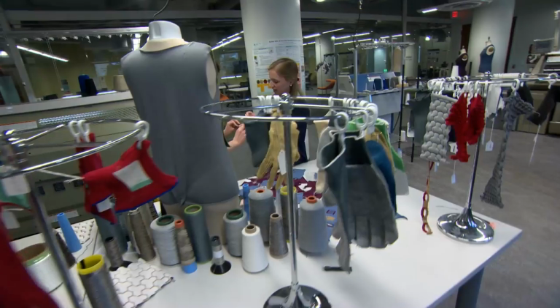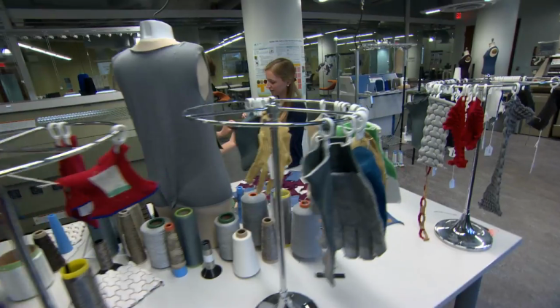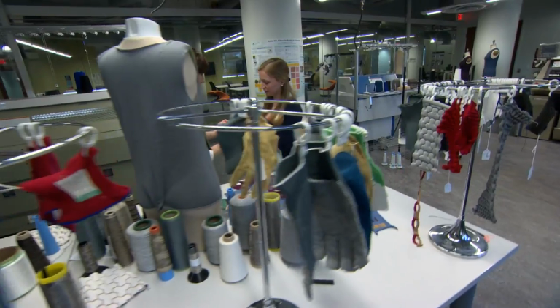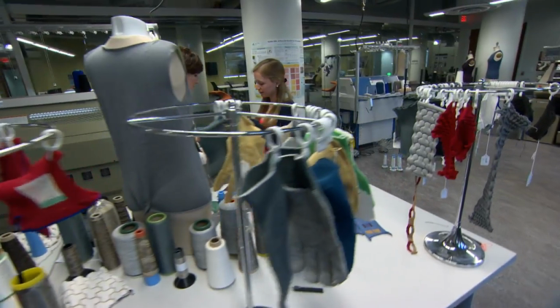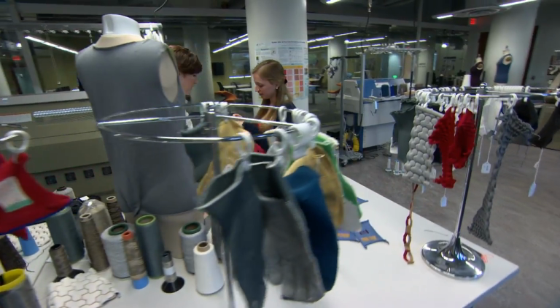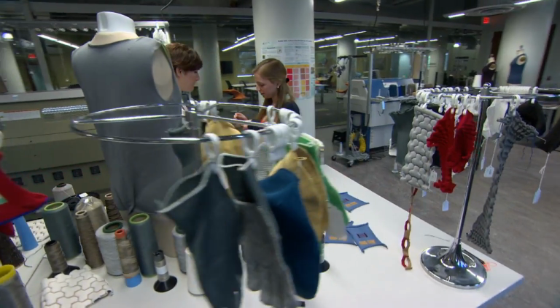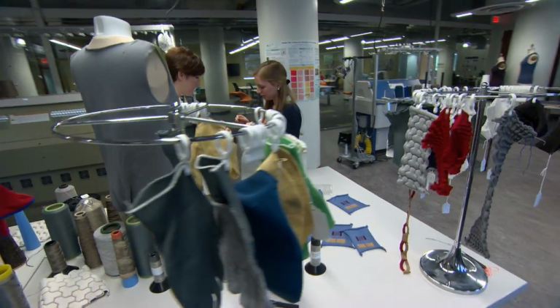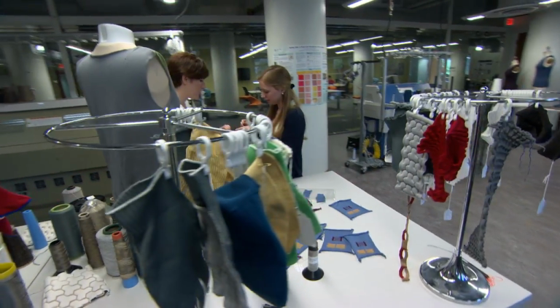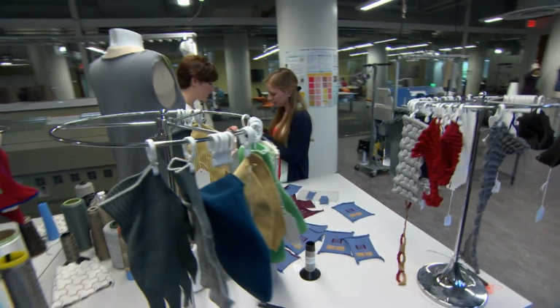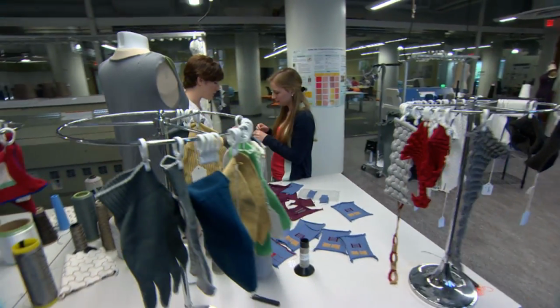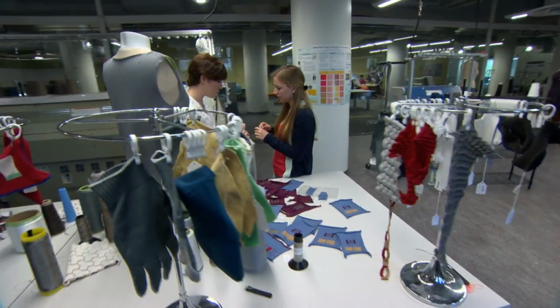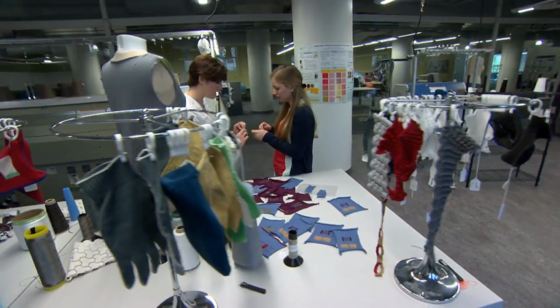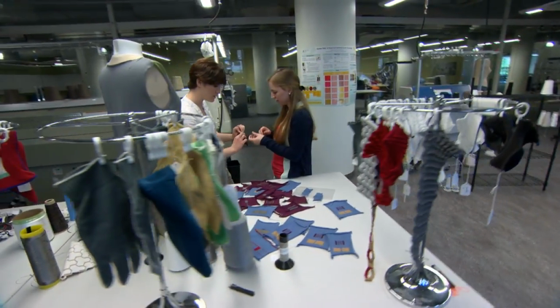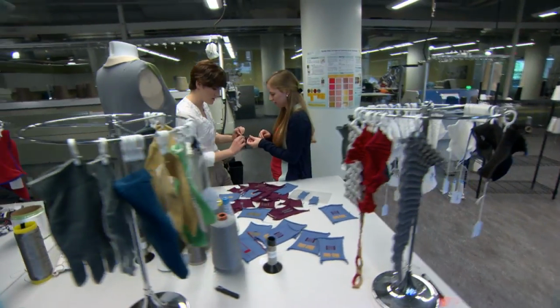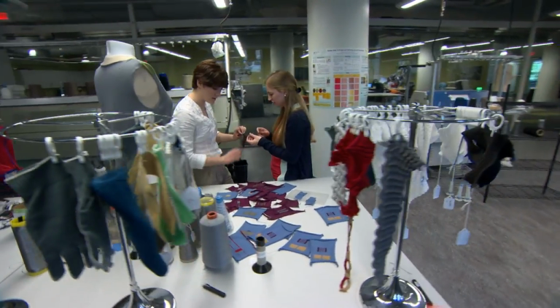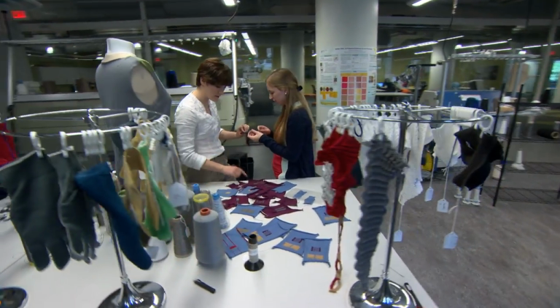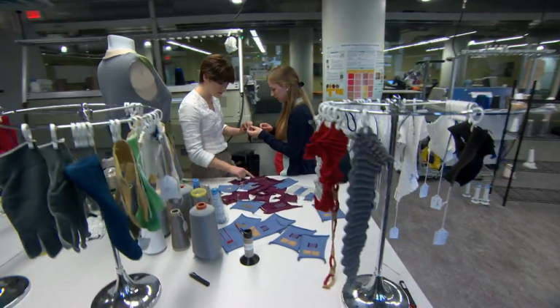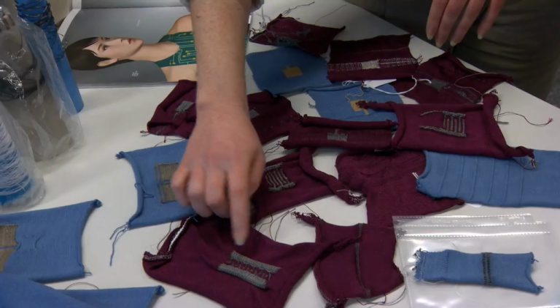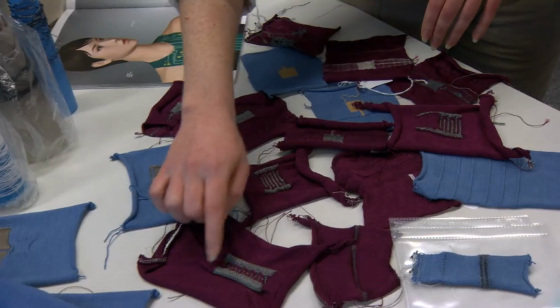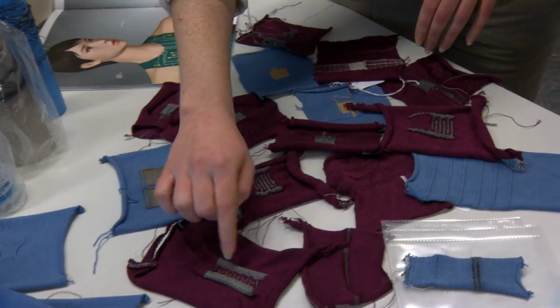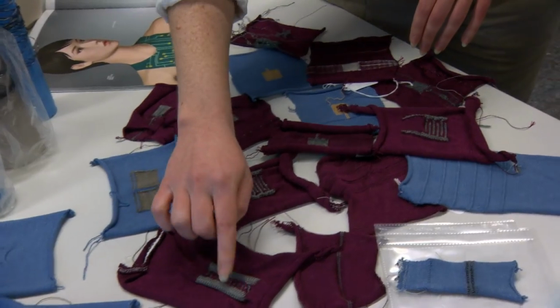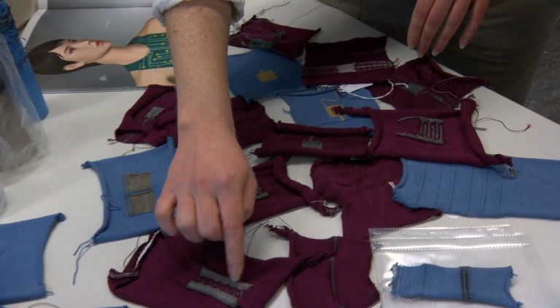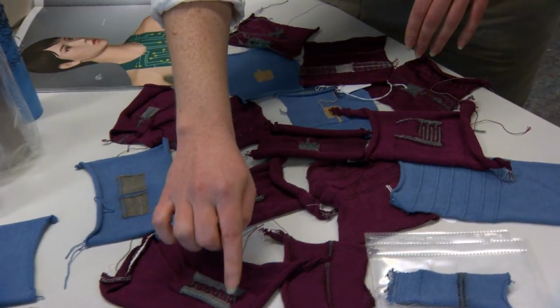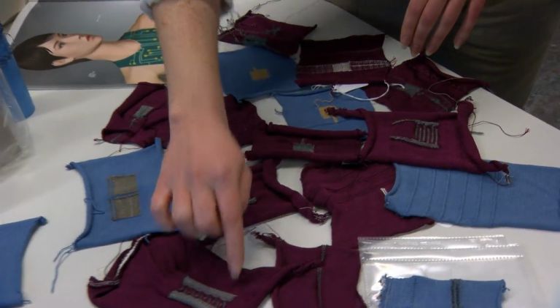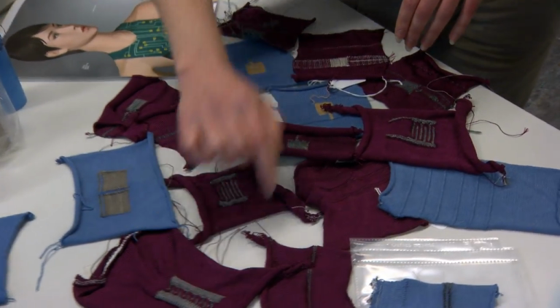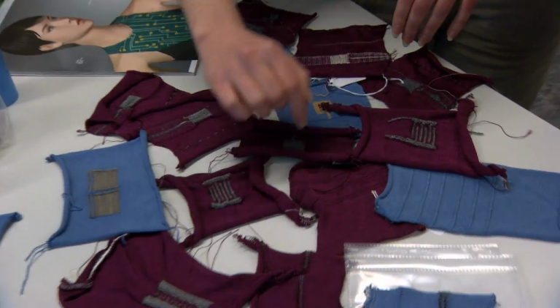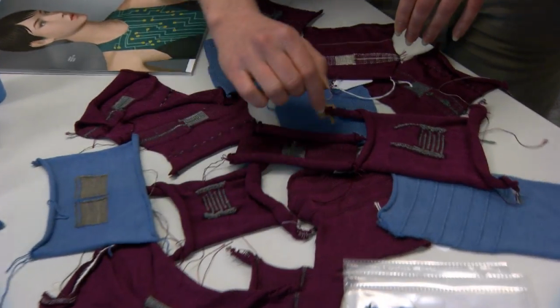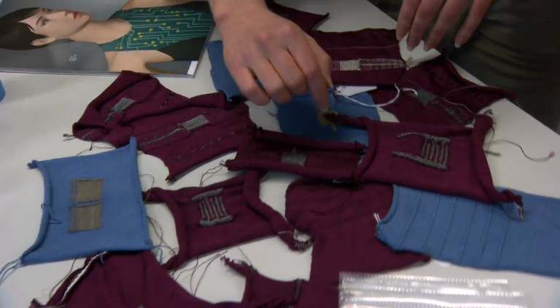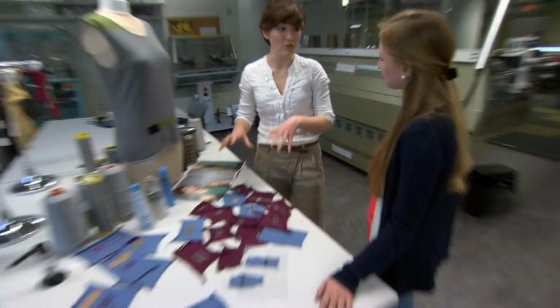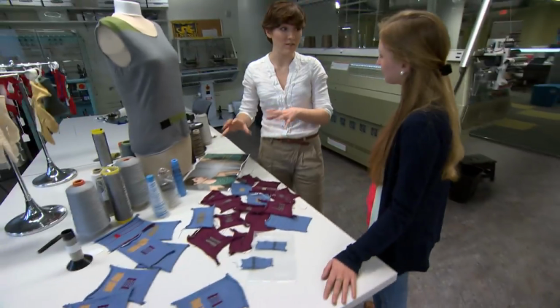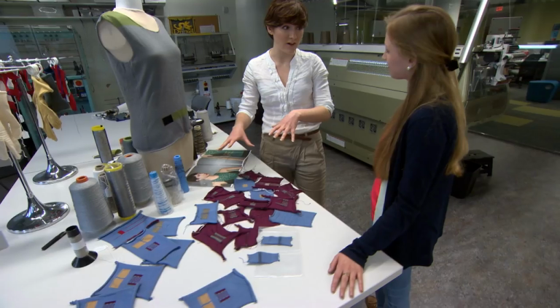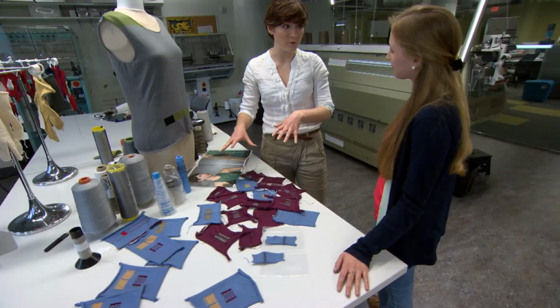My work is focused on developing new forms of energy storage in fabric.